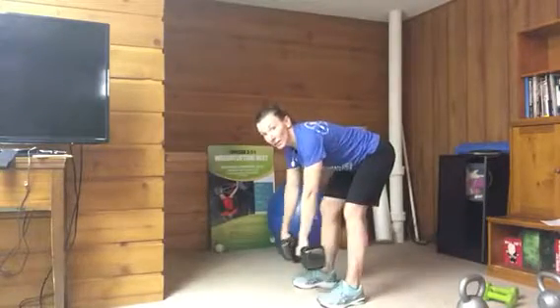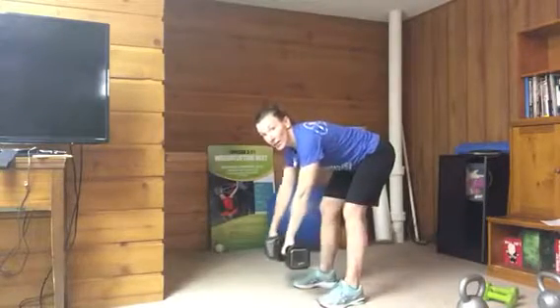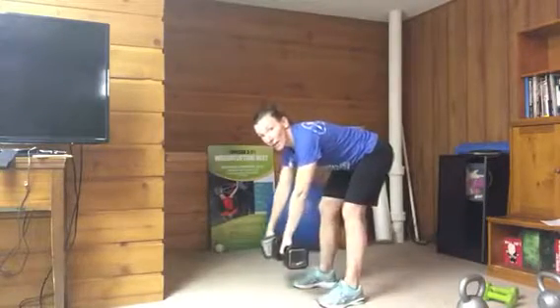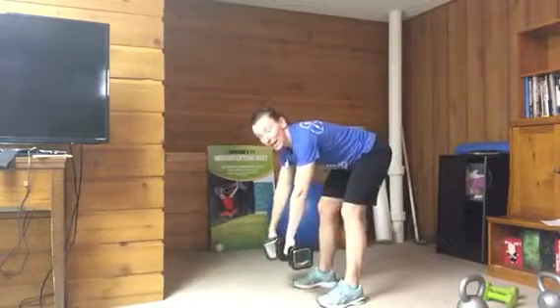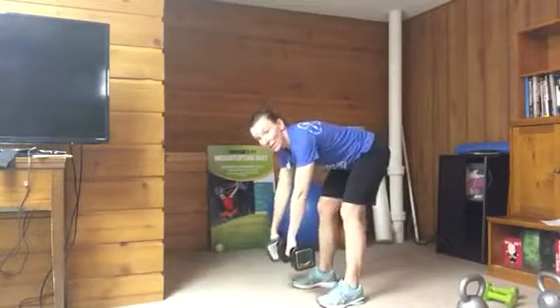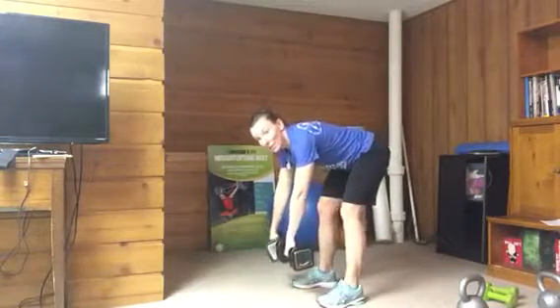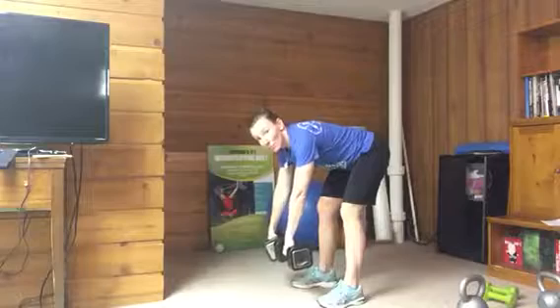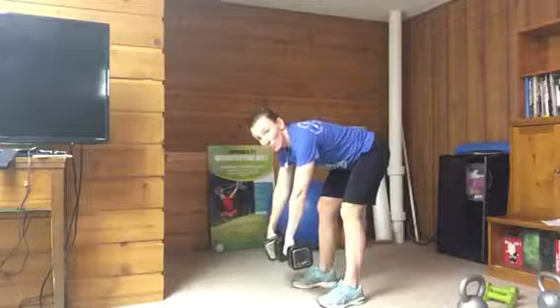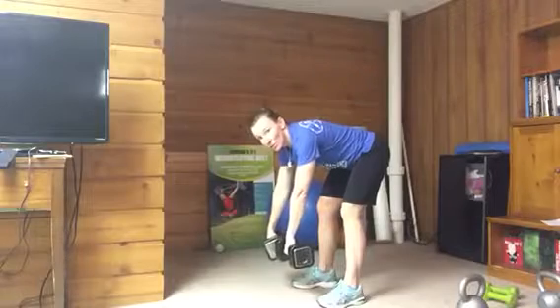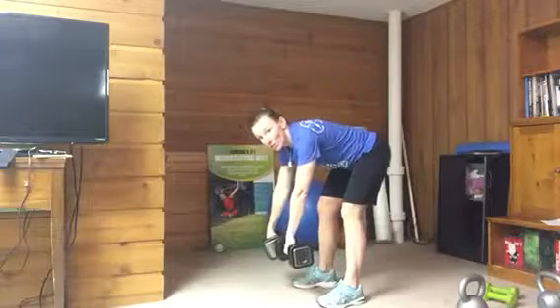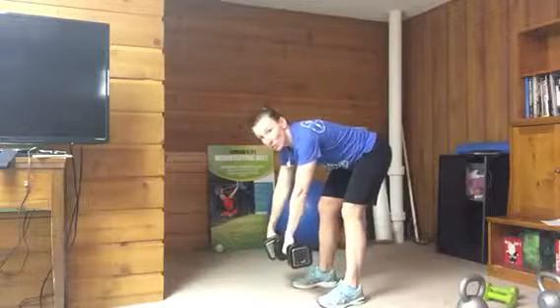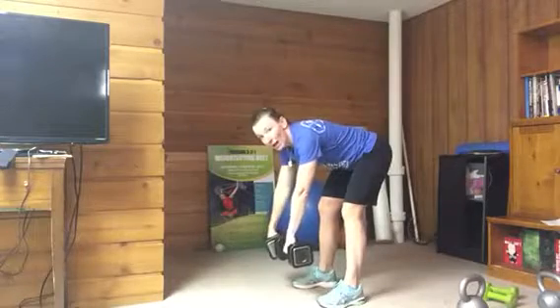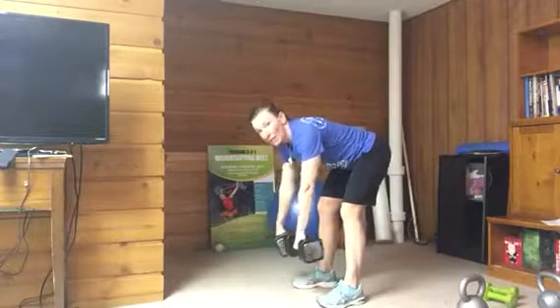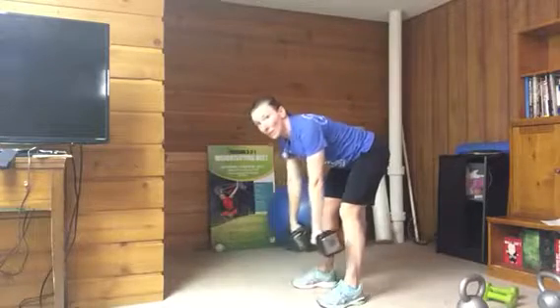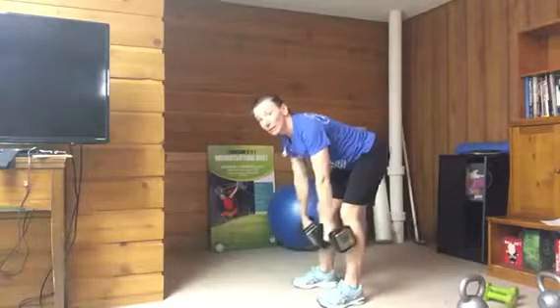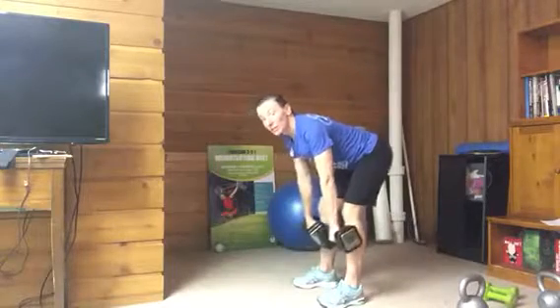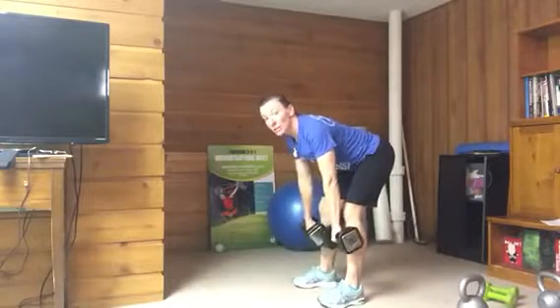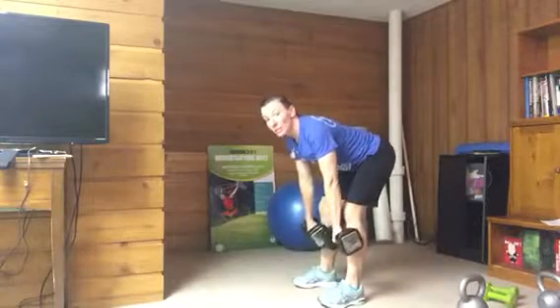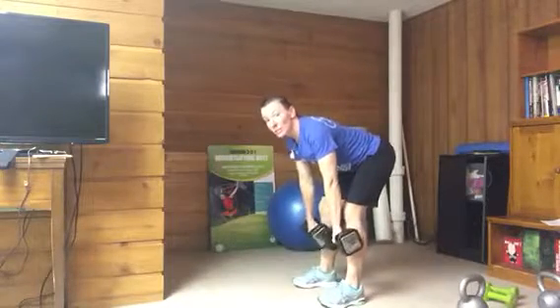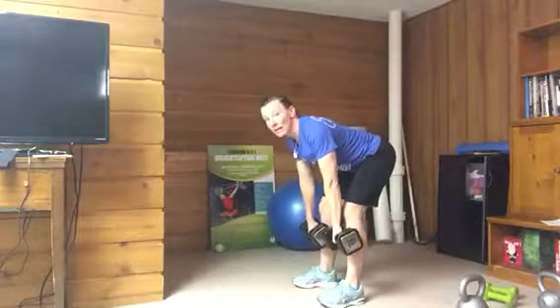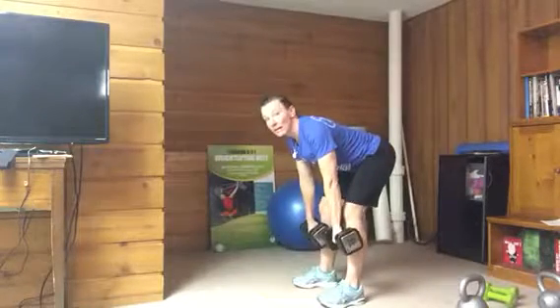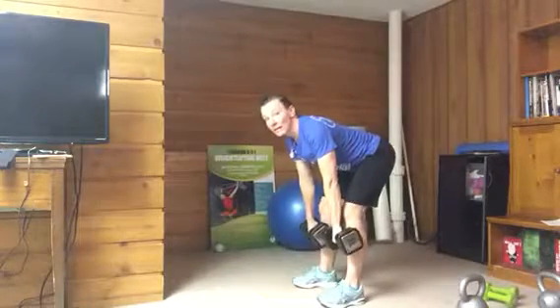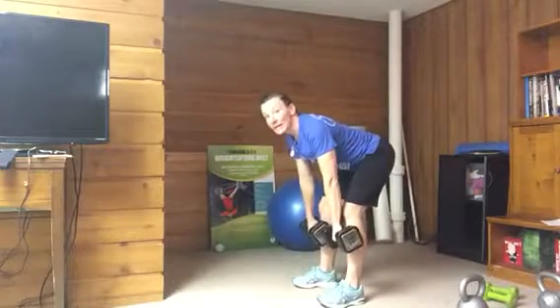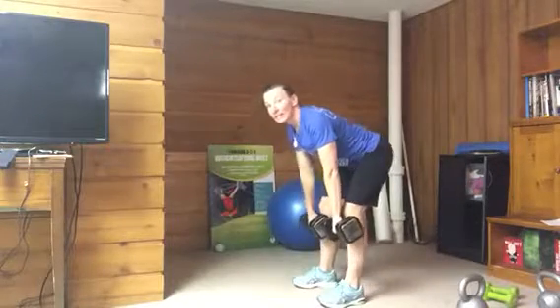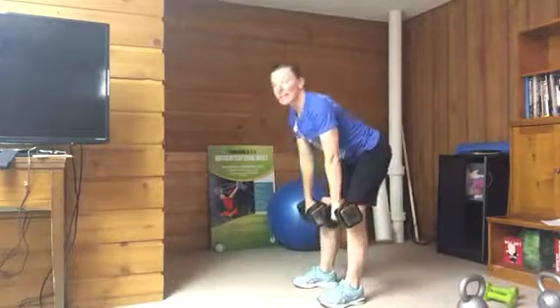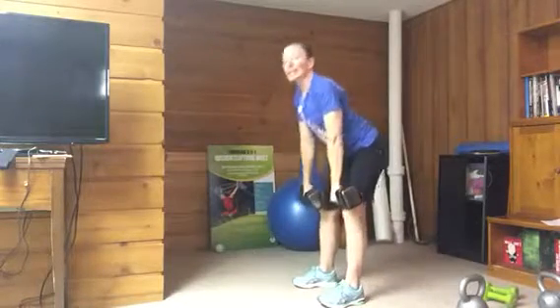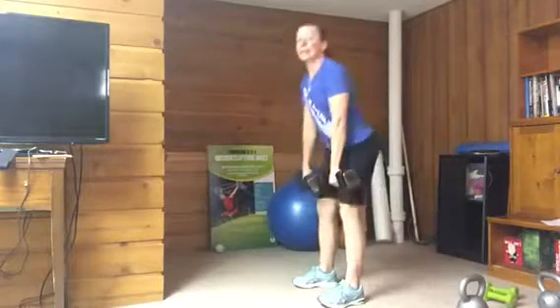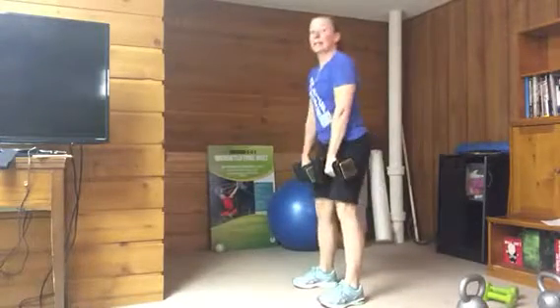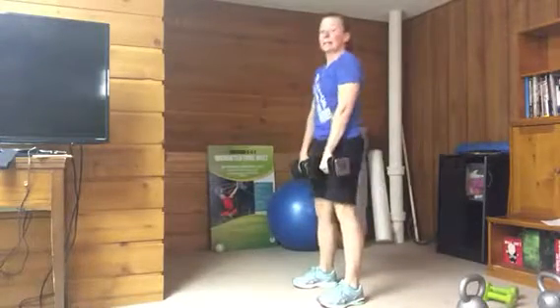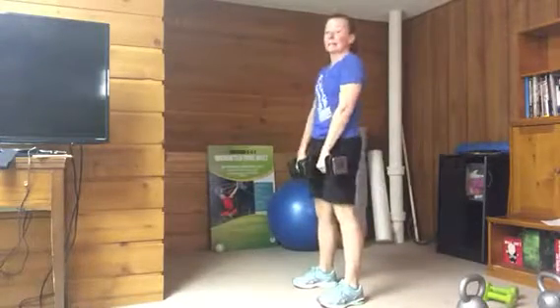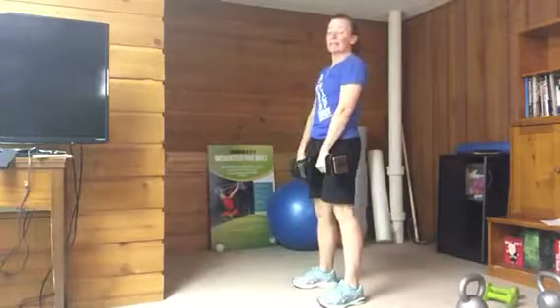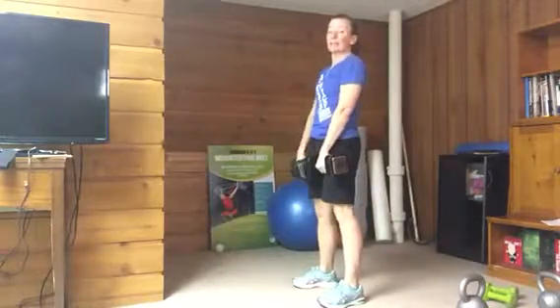You don't want the dumbbells hanging out away from the body — that puts pressure on the lower back. Keep them as close to the body as you can, and then stand up.